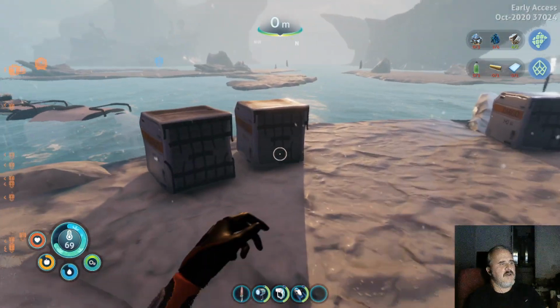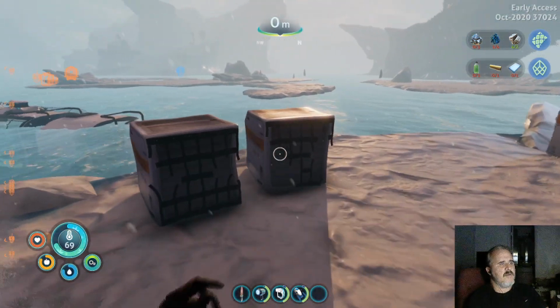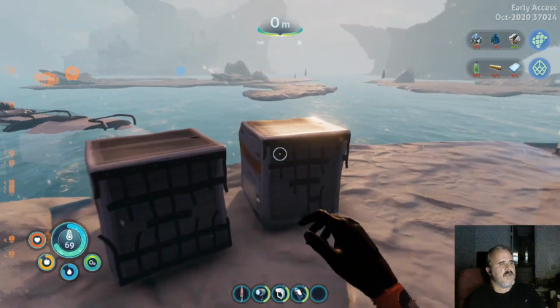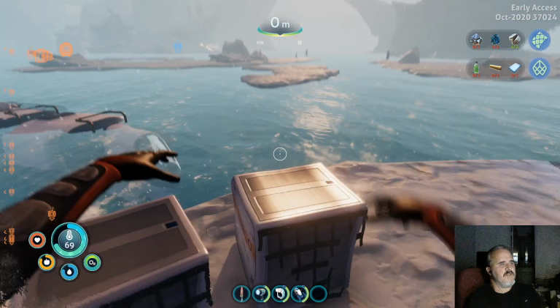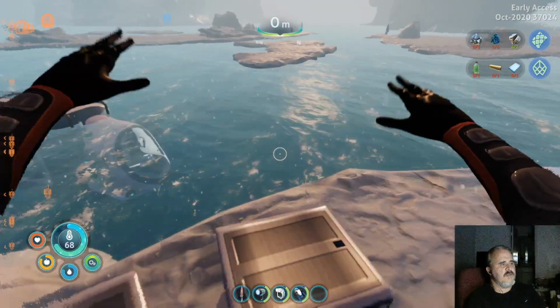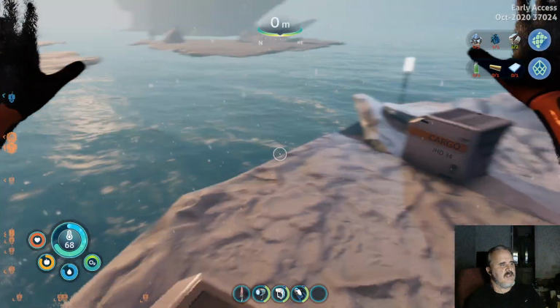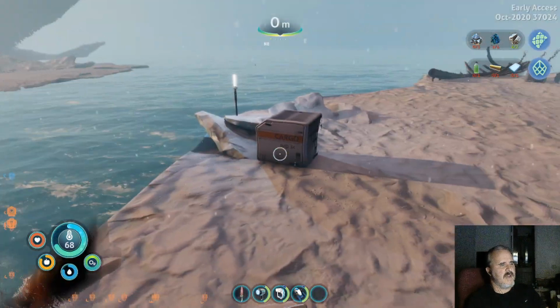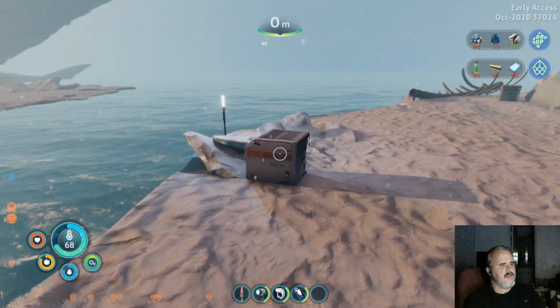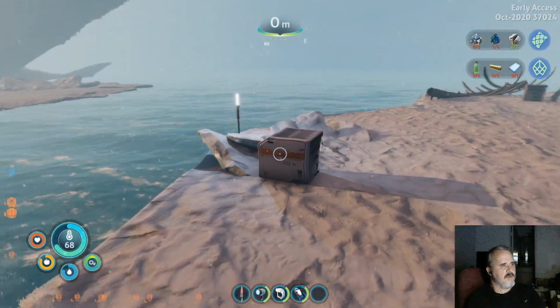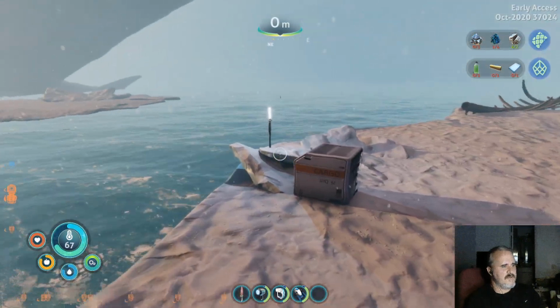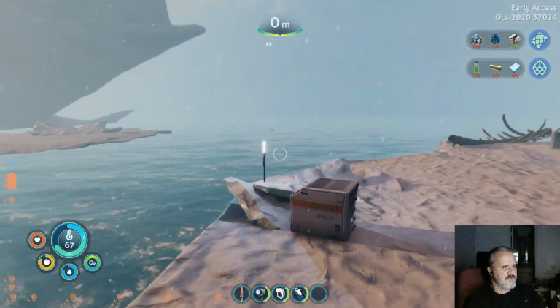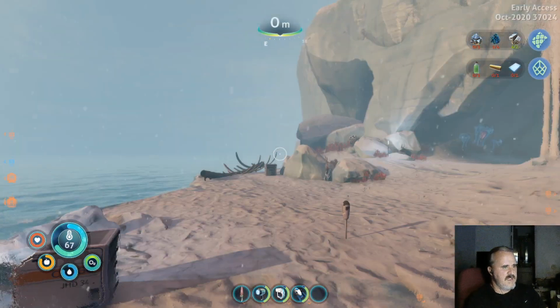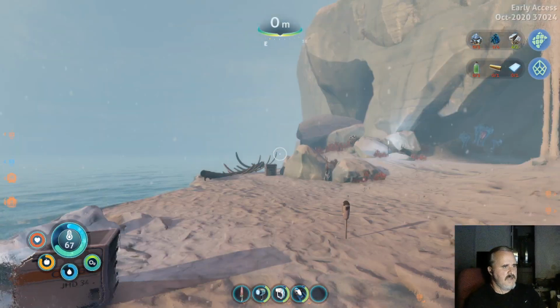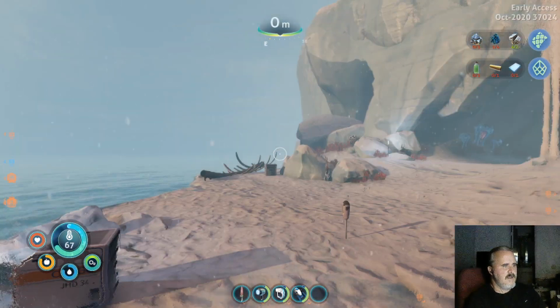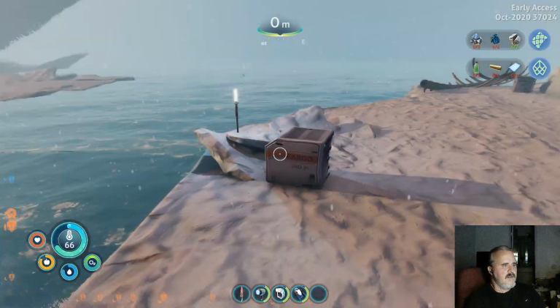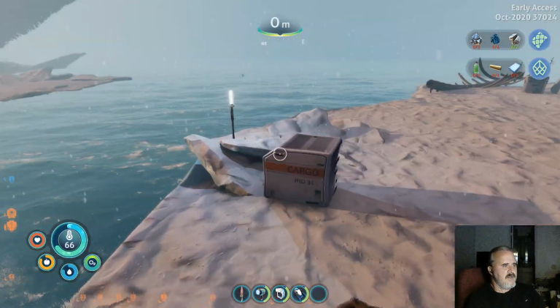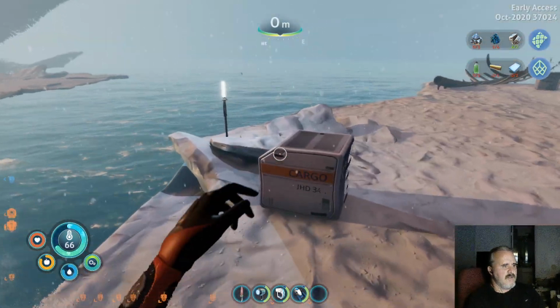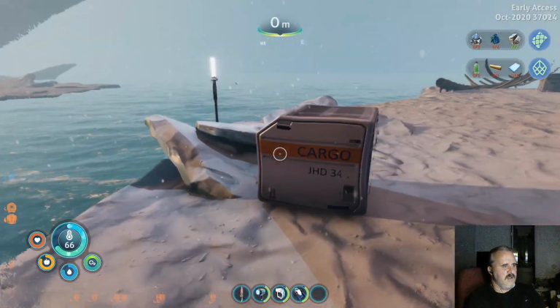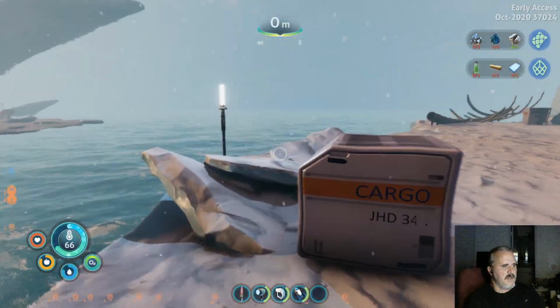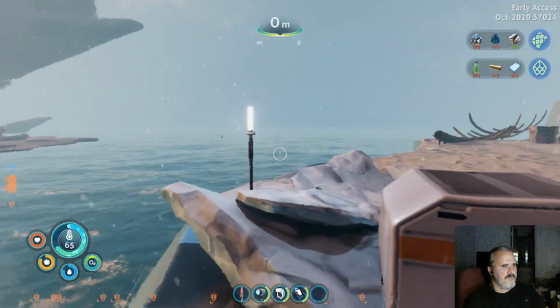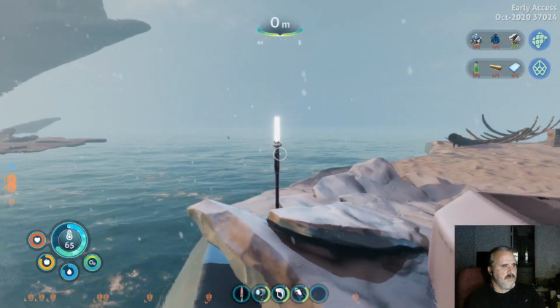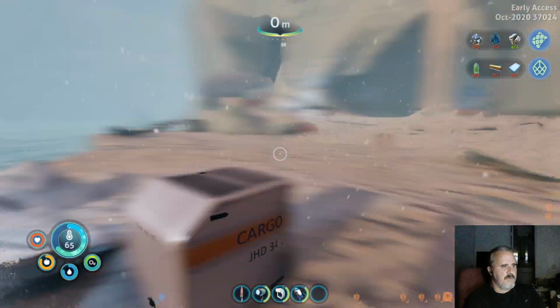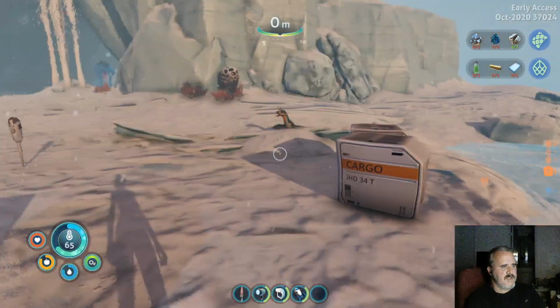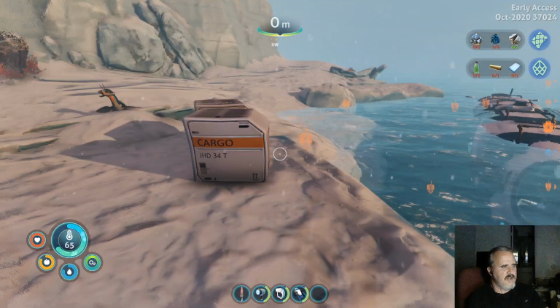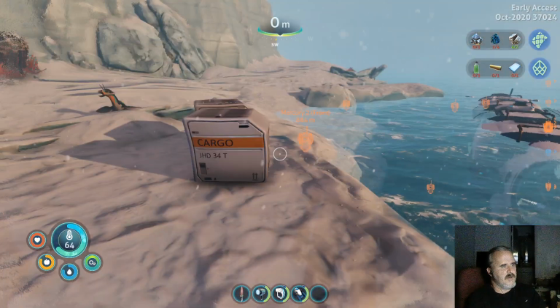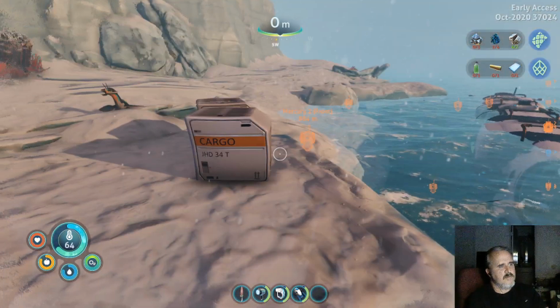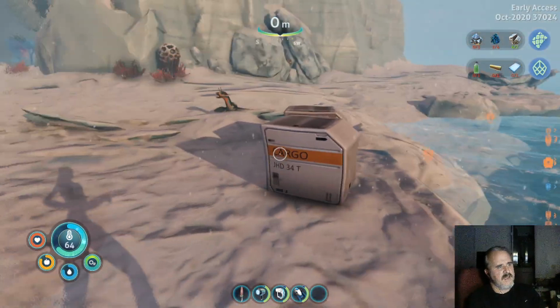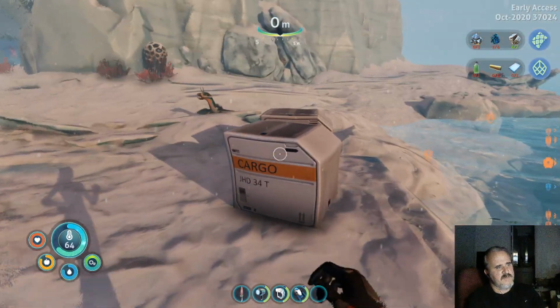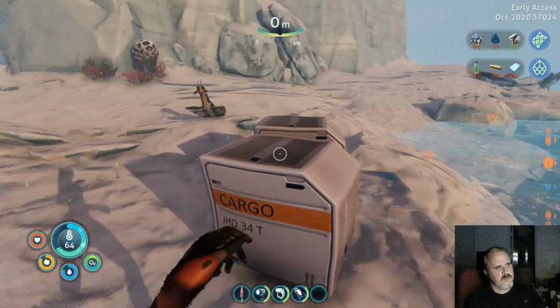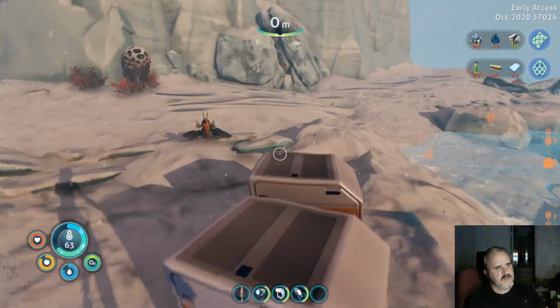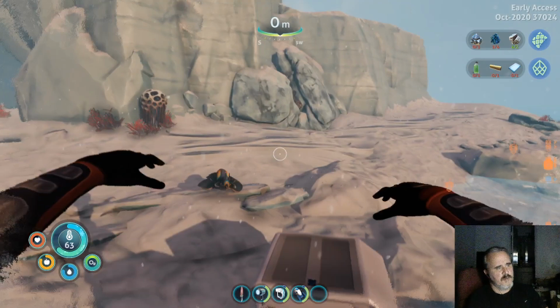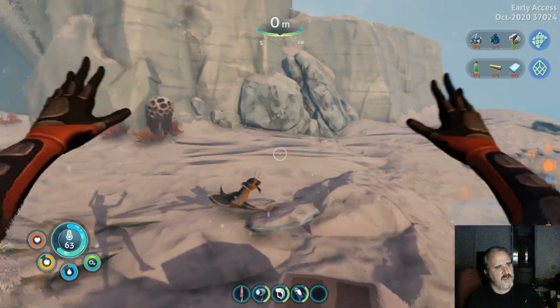If you're doing this at night, you'll also see these little lamplights here that have some of these cargo boxes.